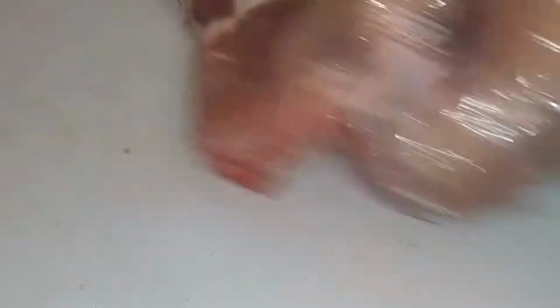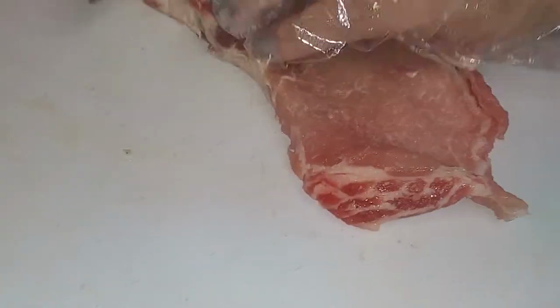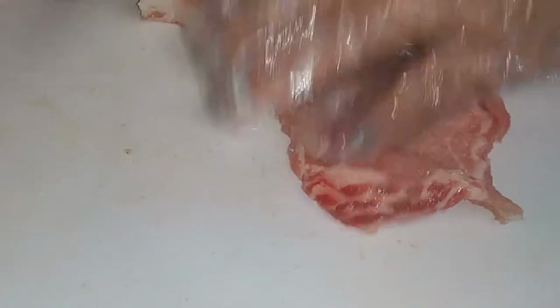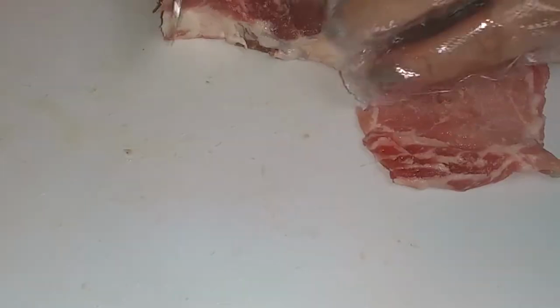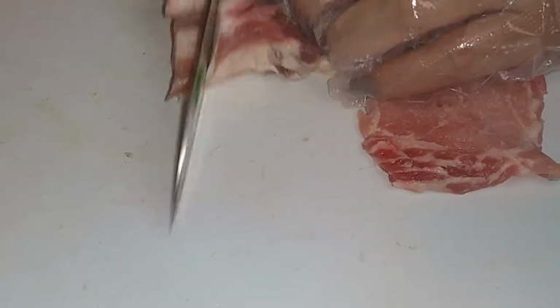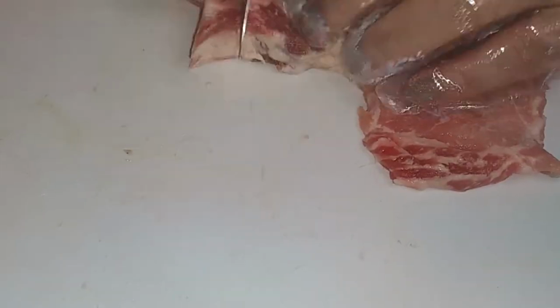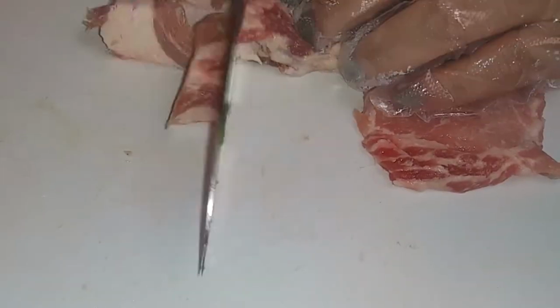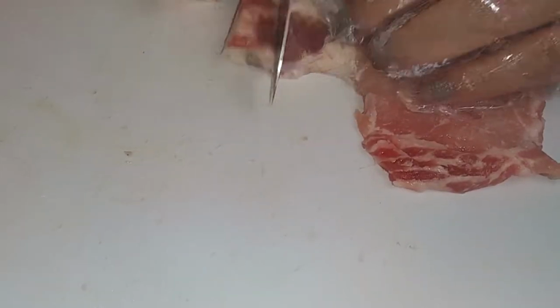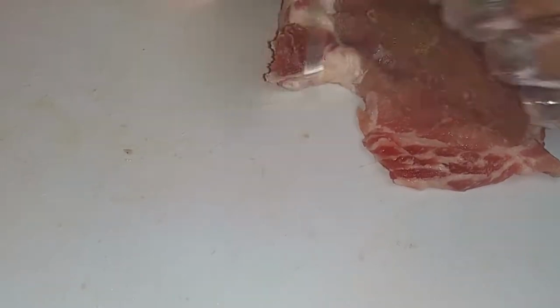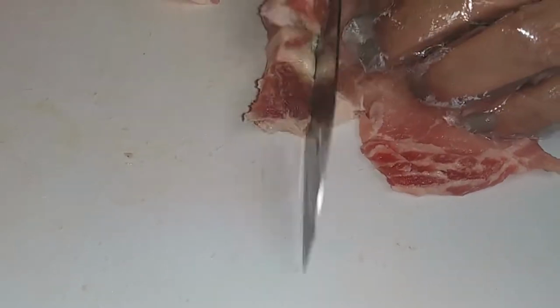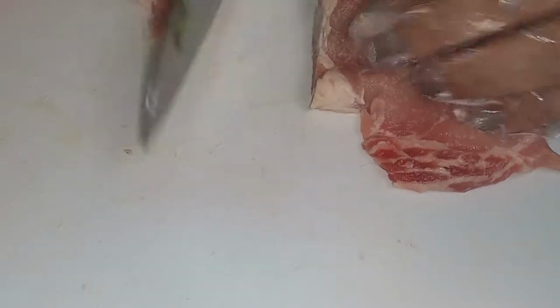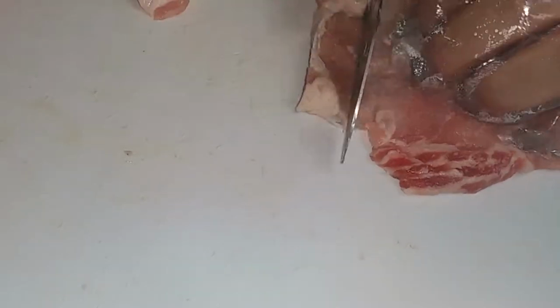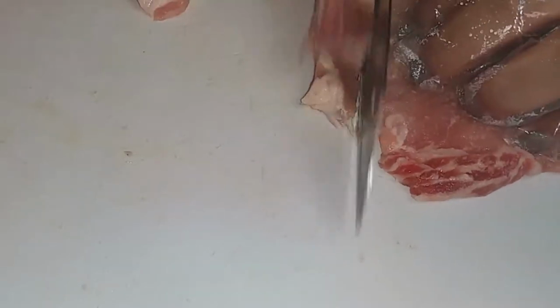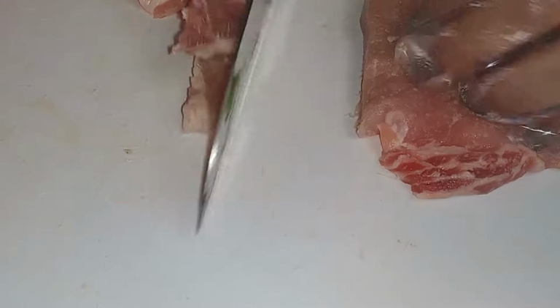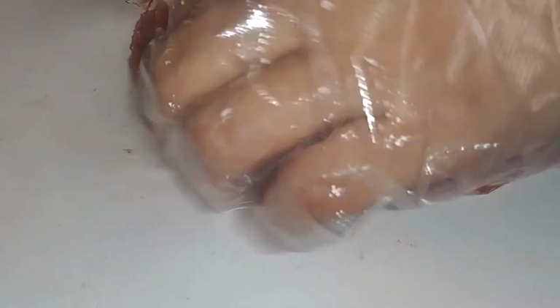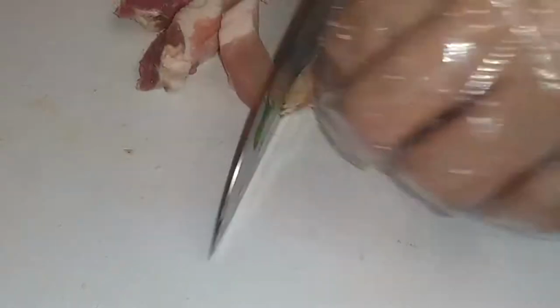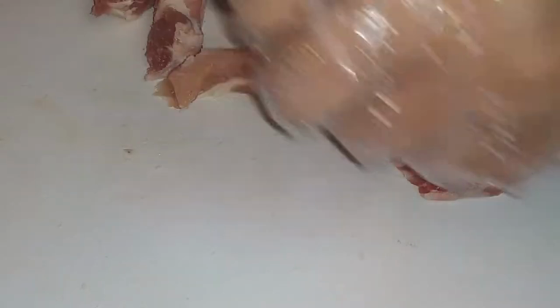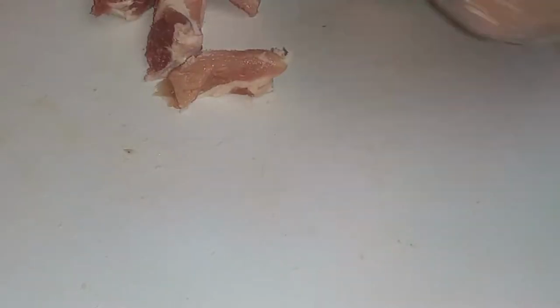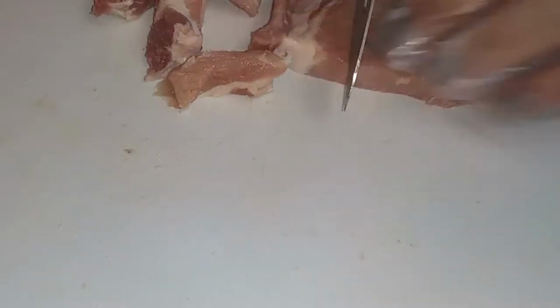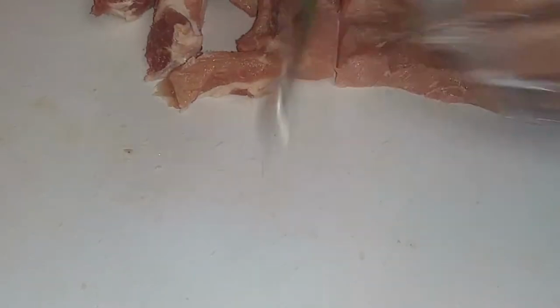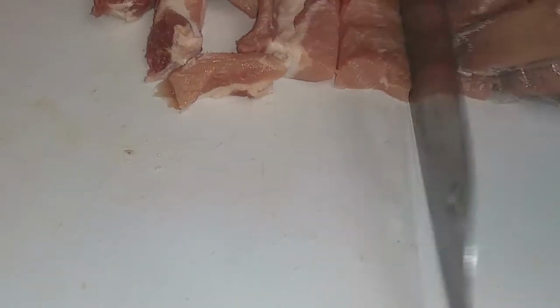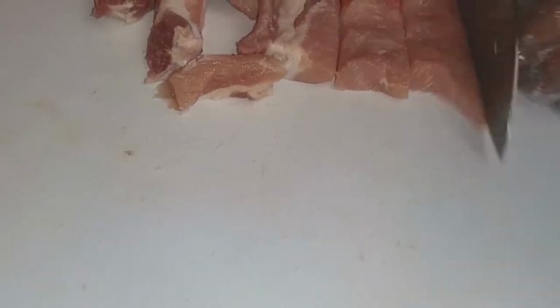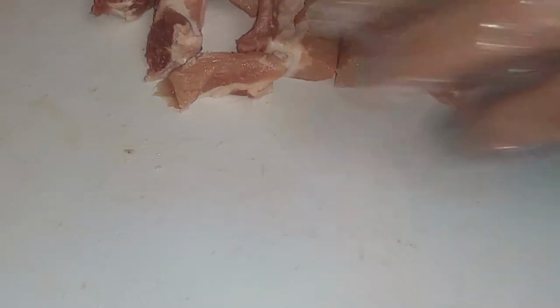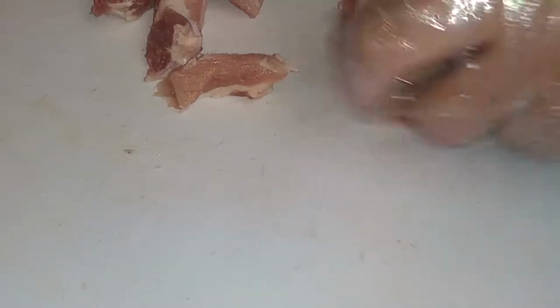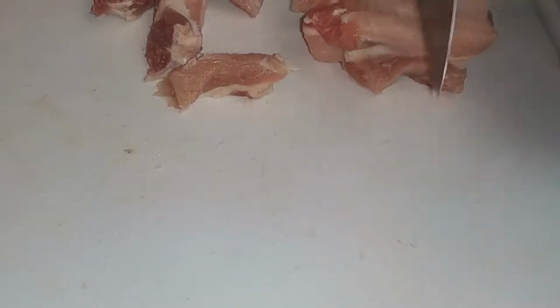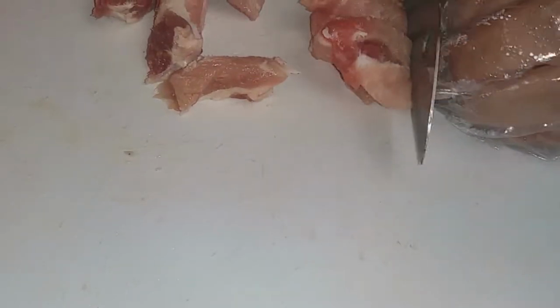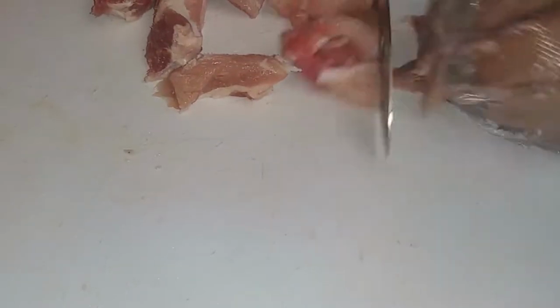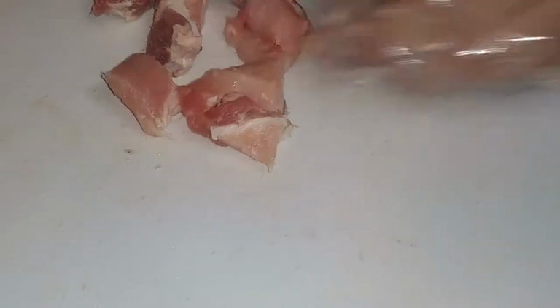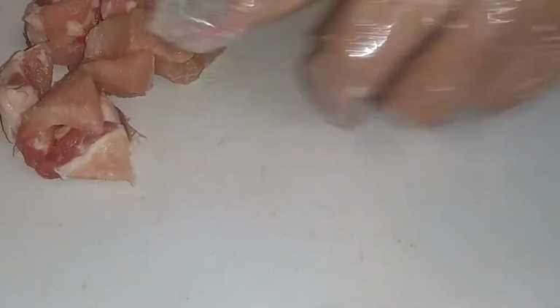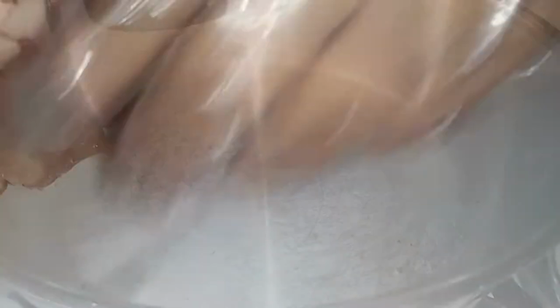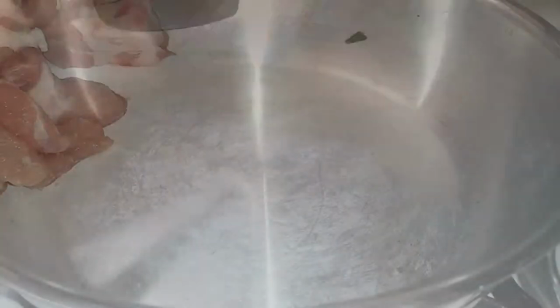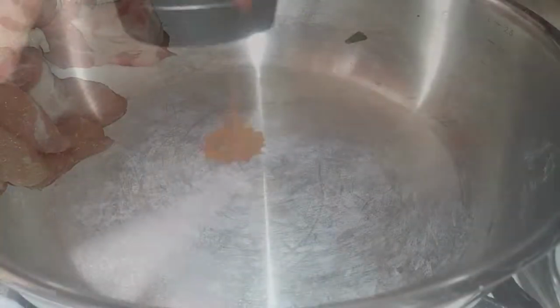I just happened to use pork chops because it's what I had, and I cut them up into thicker chunks because we like it that way.